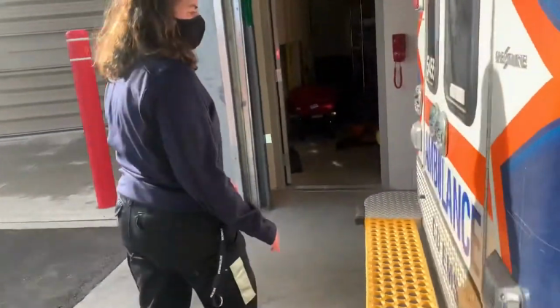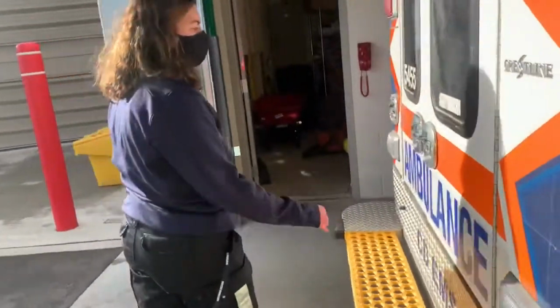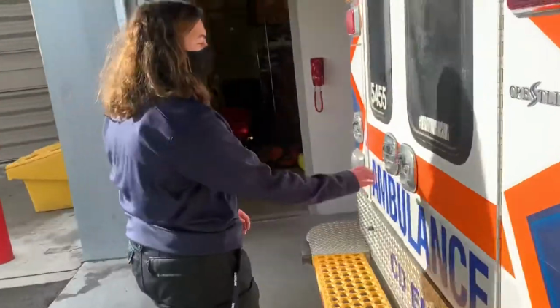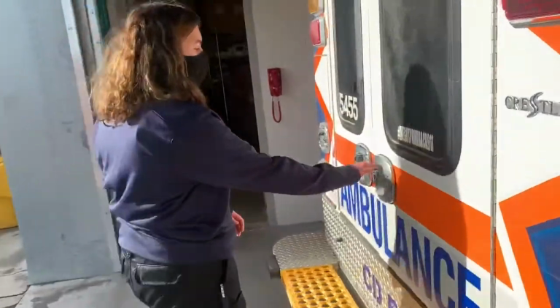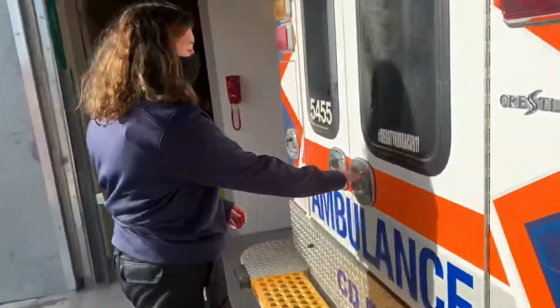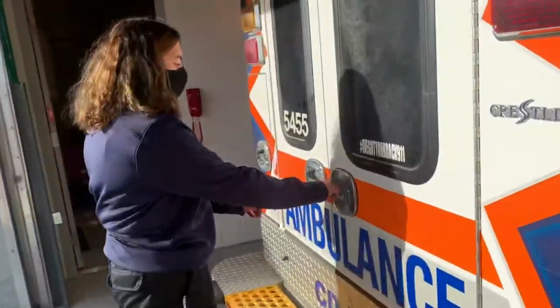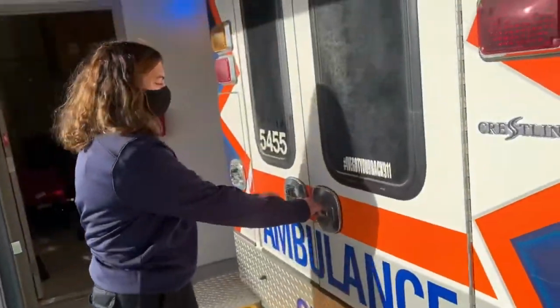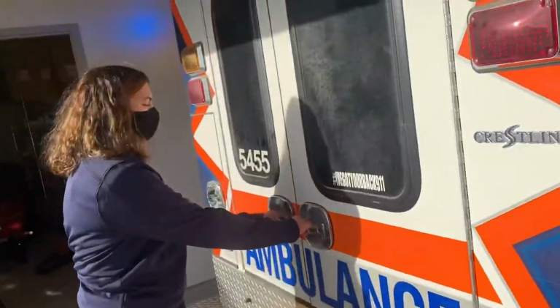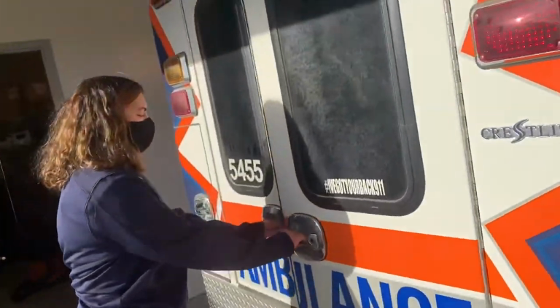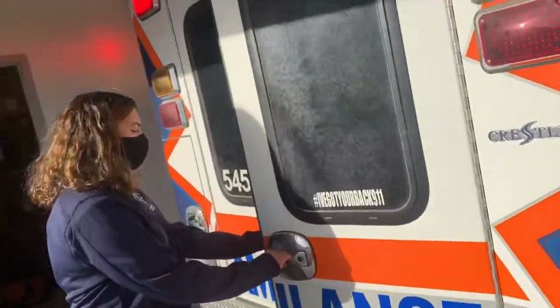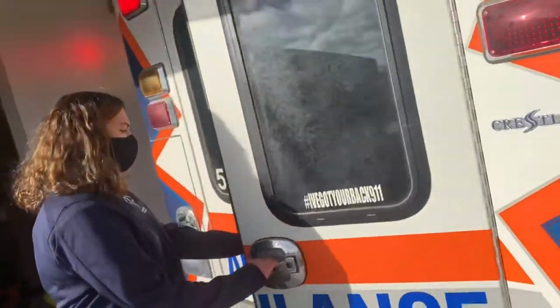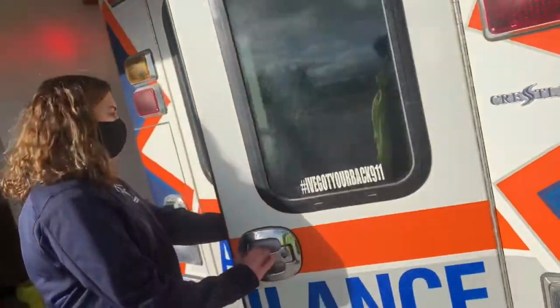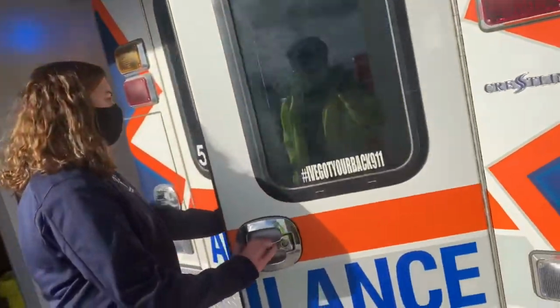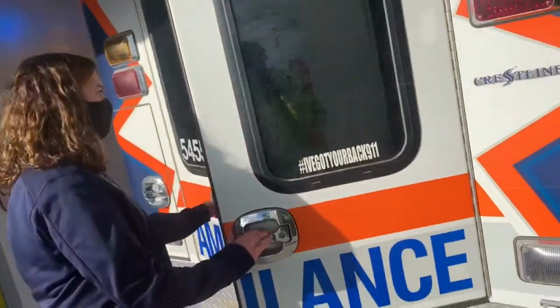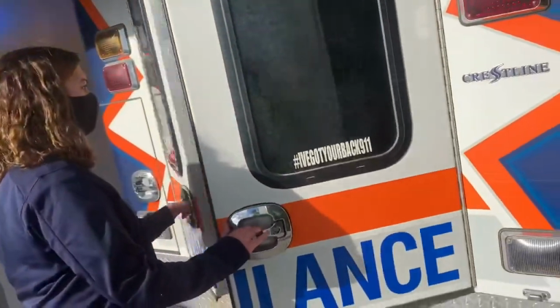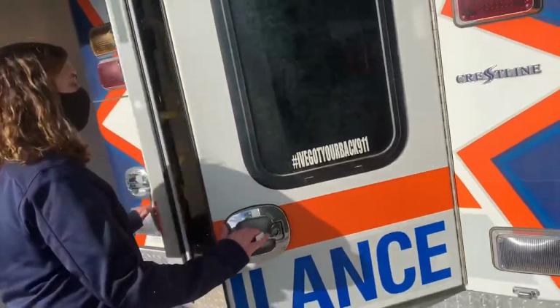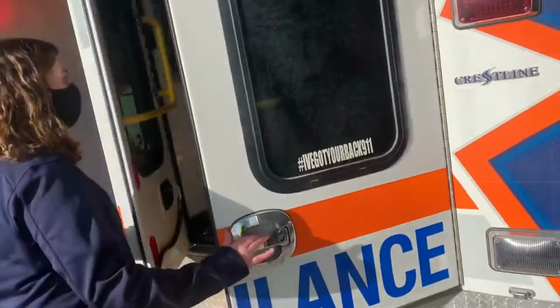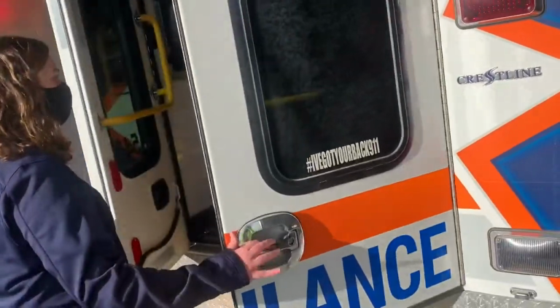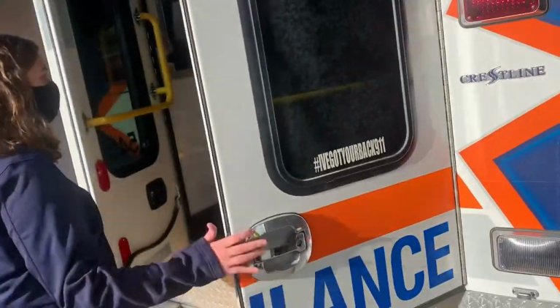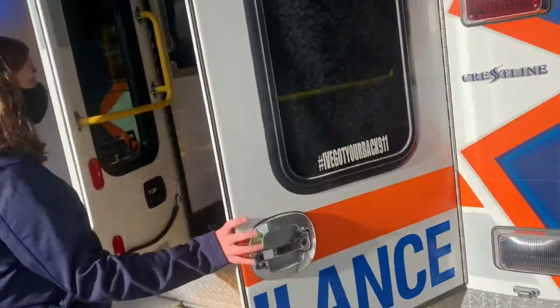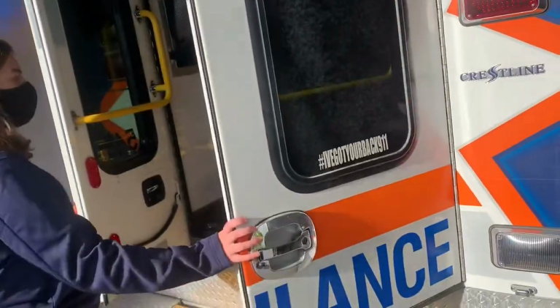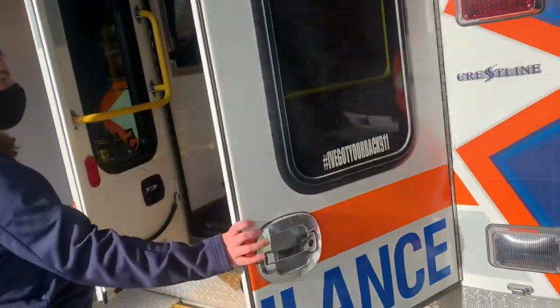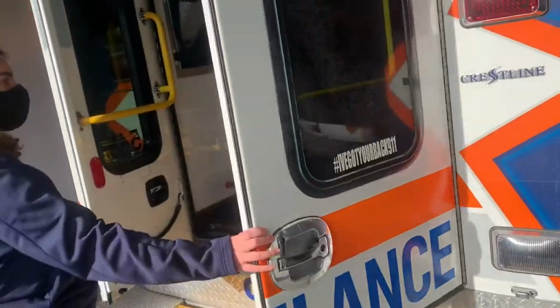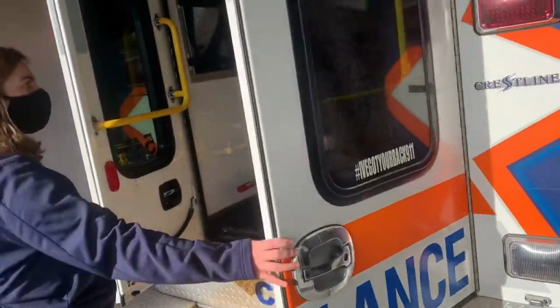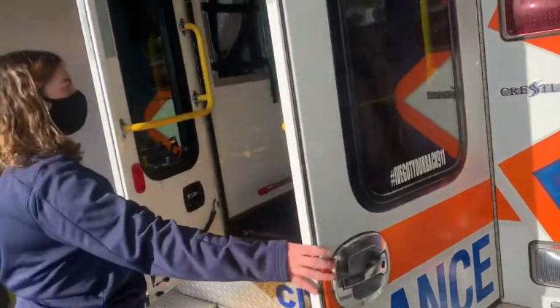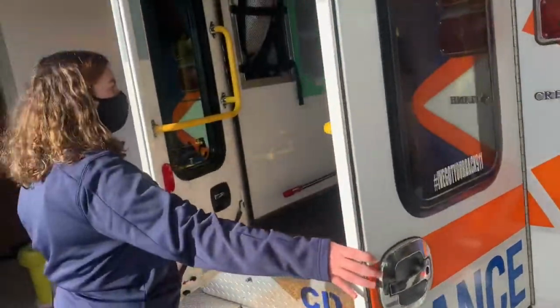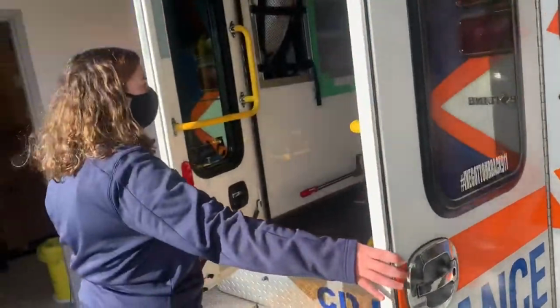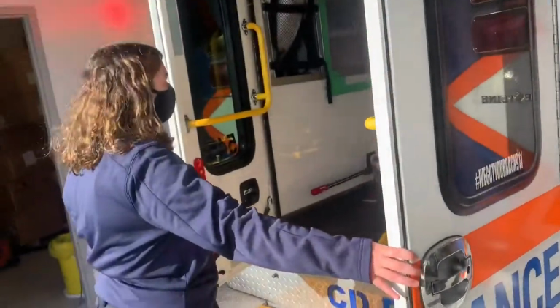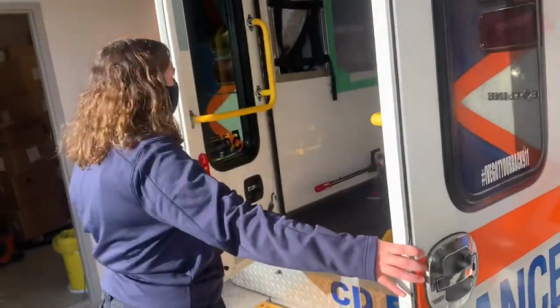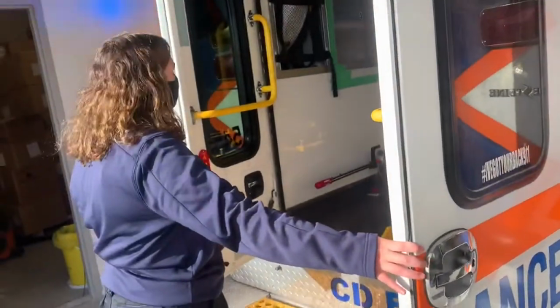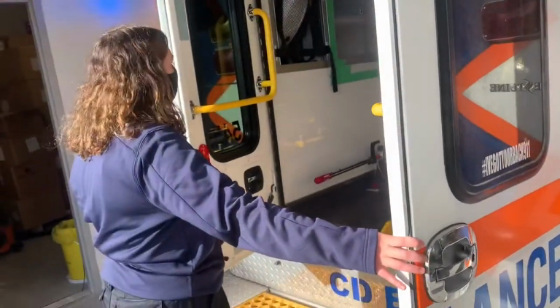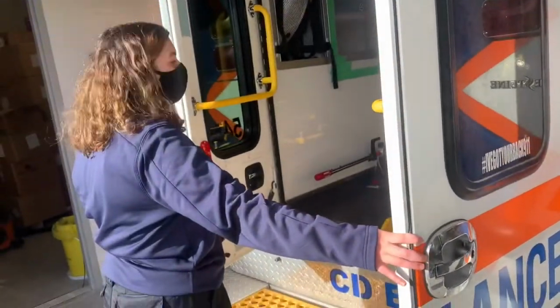Check all the doors — open and close — make sure everything is secure.